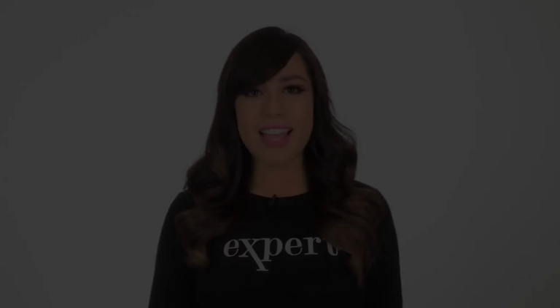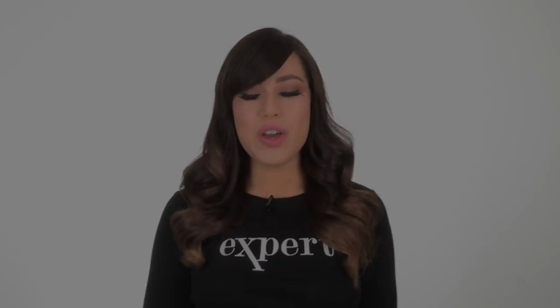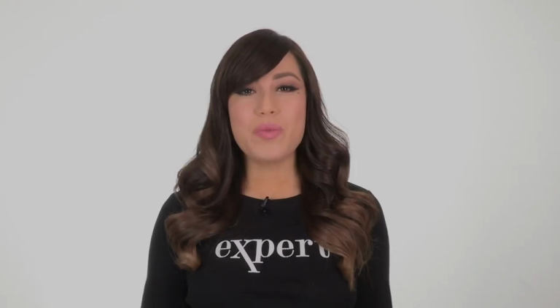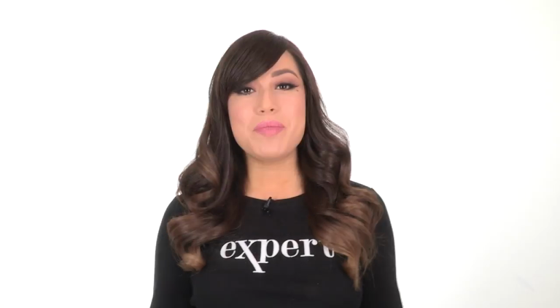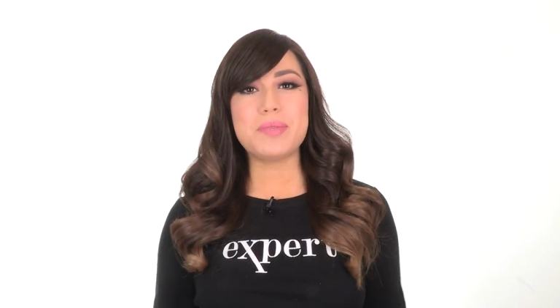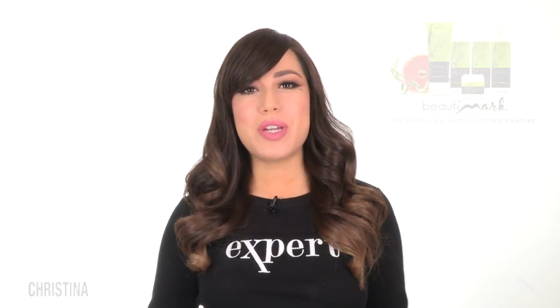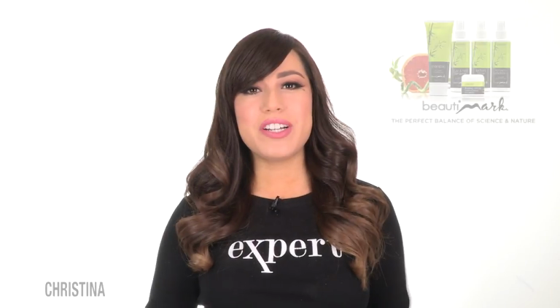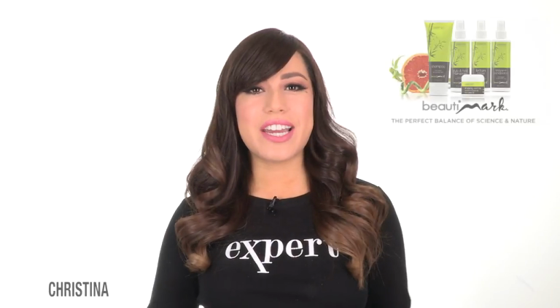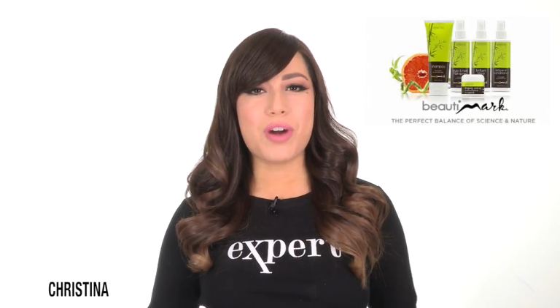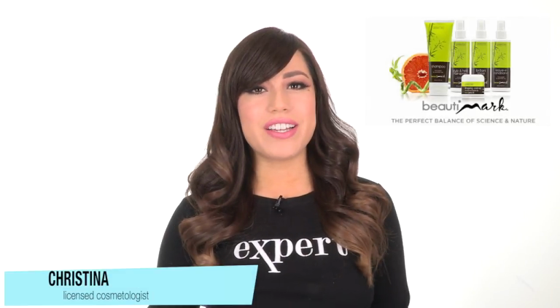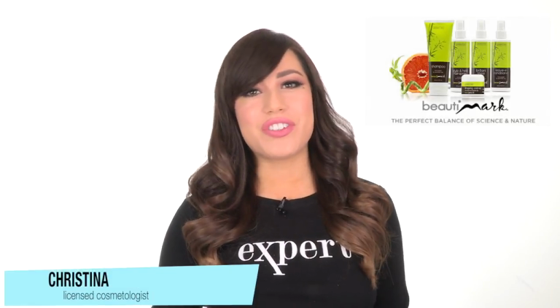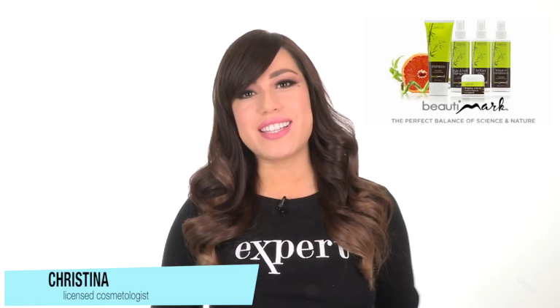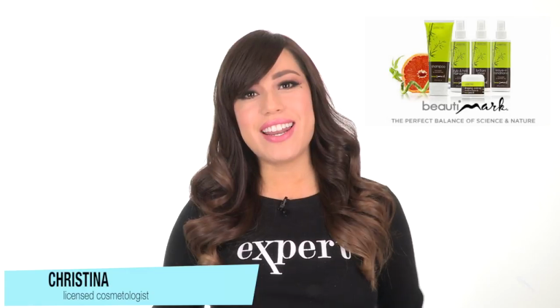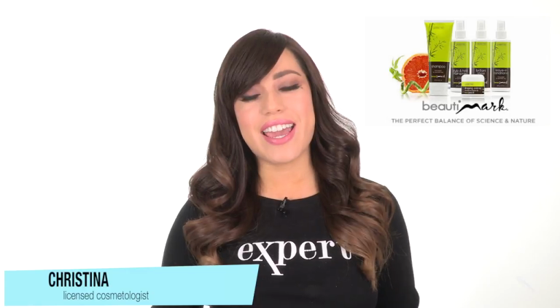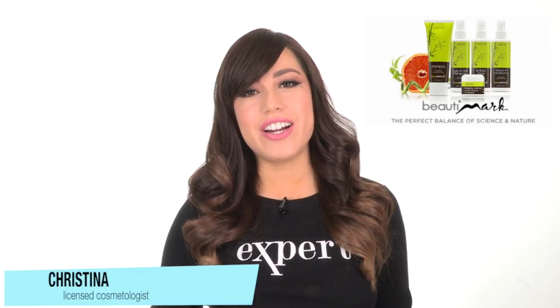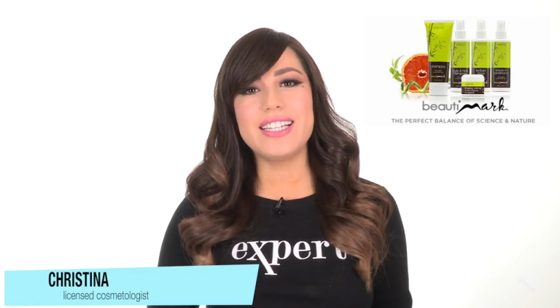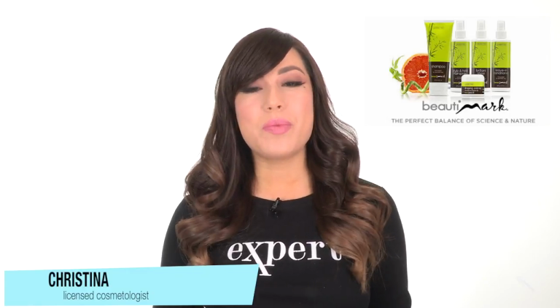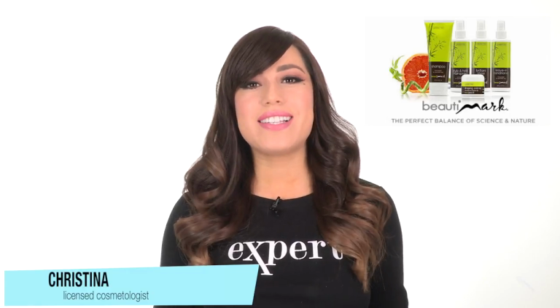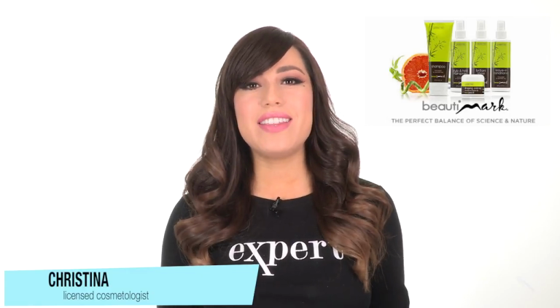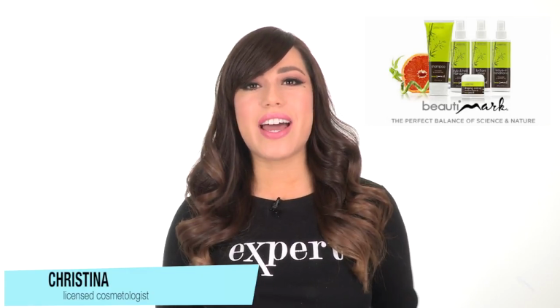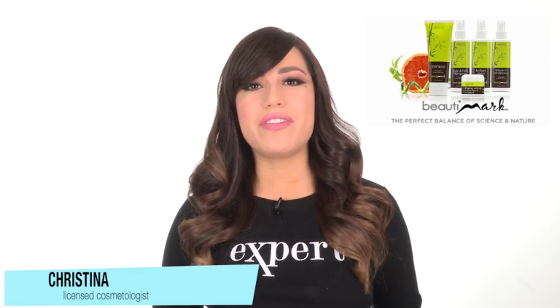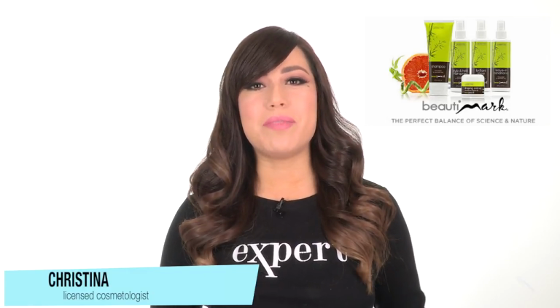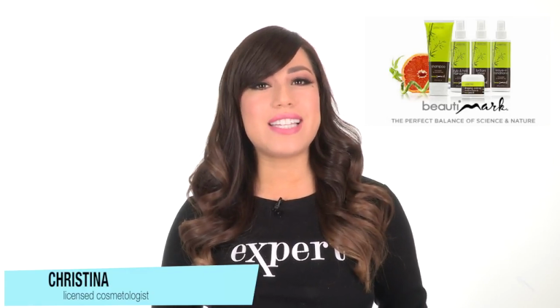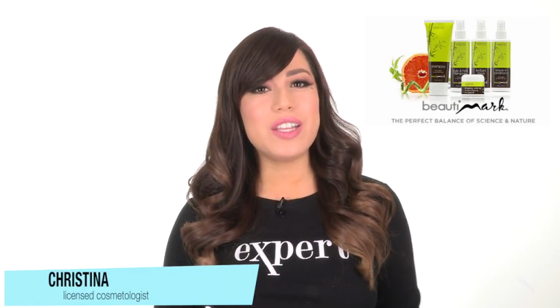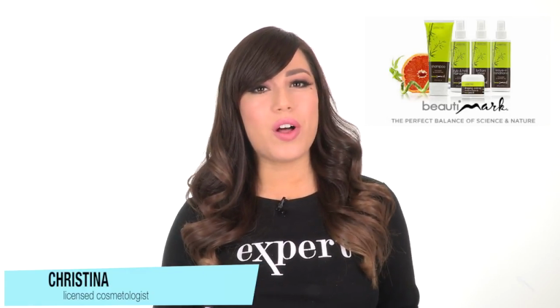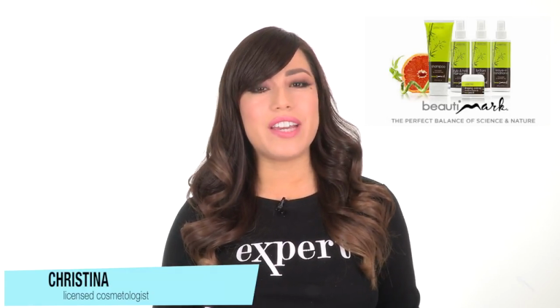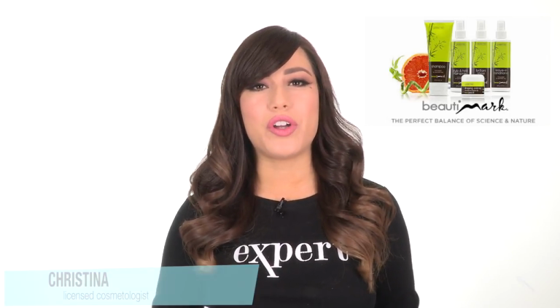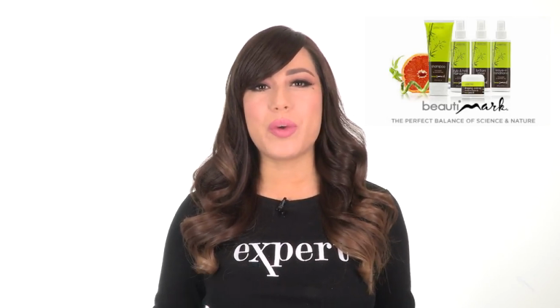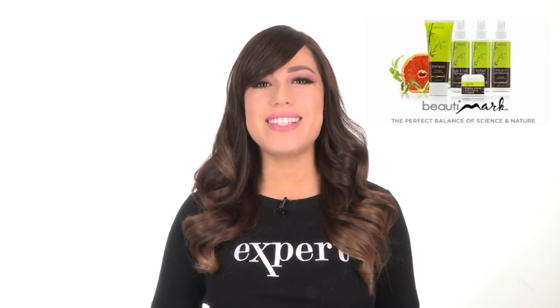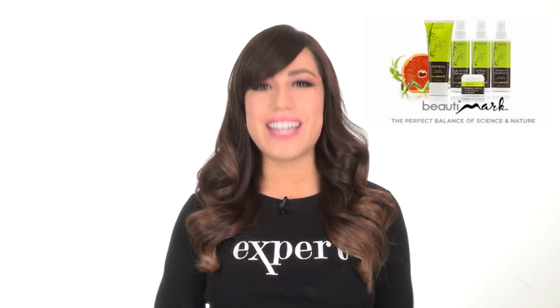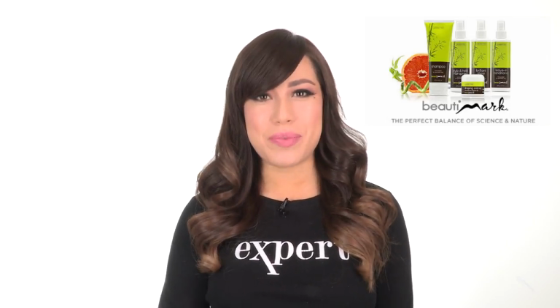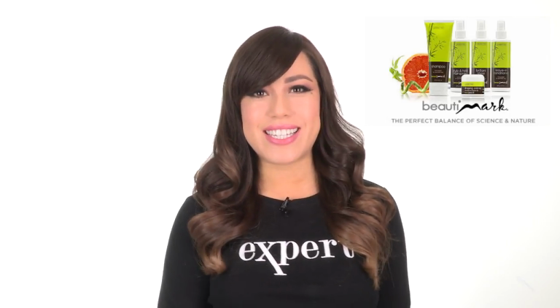We recommend Beauty Mark's care products for synthetic hair to help extend the life and maintain the quality of all your wigs and hair pieces.